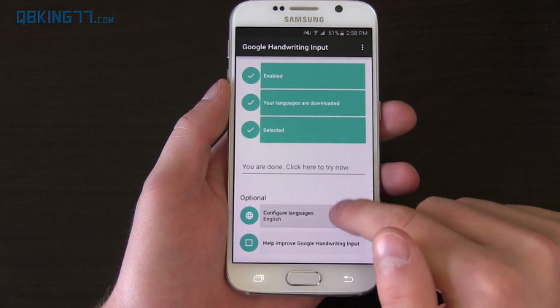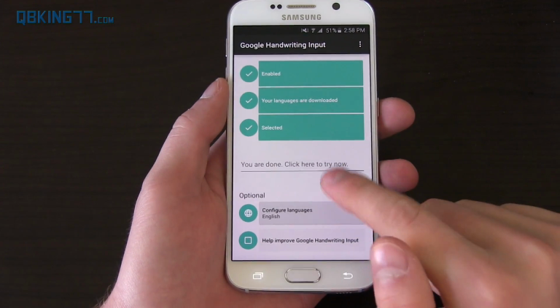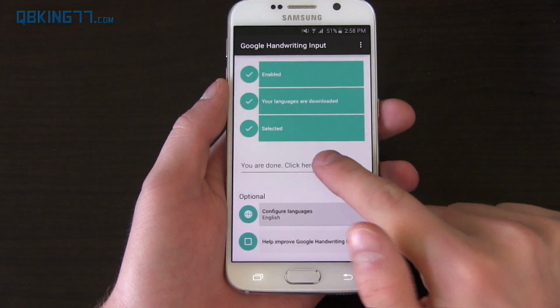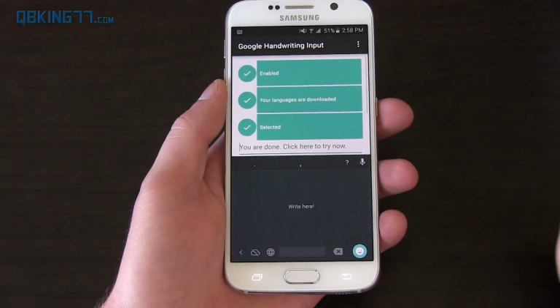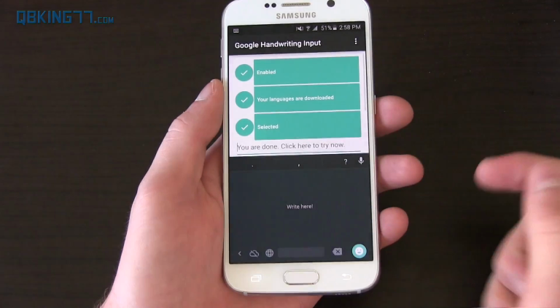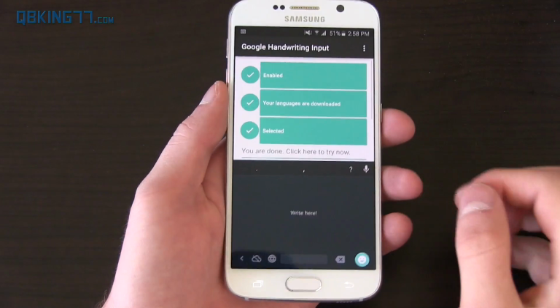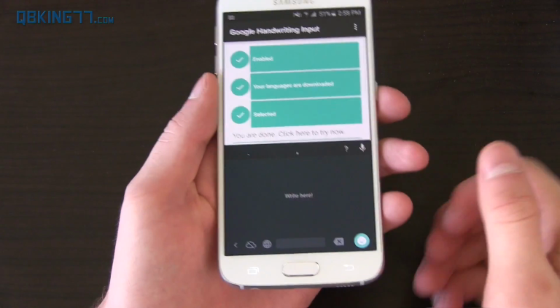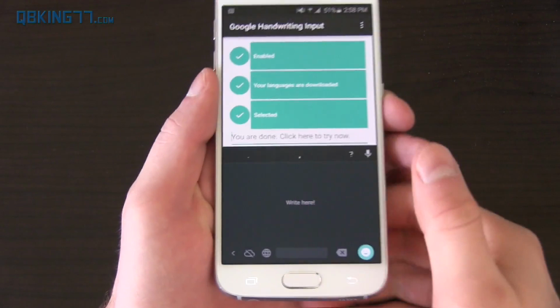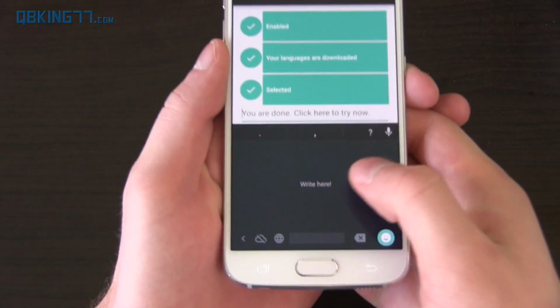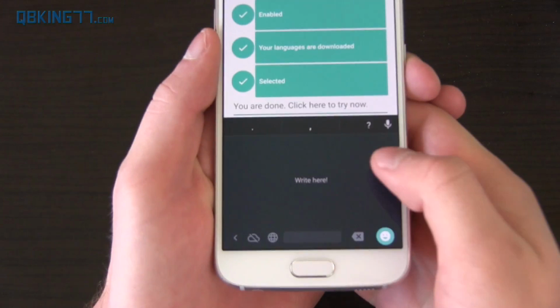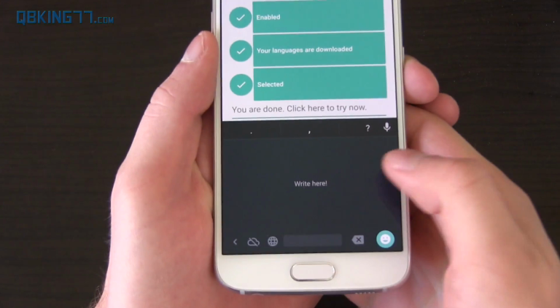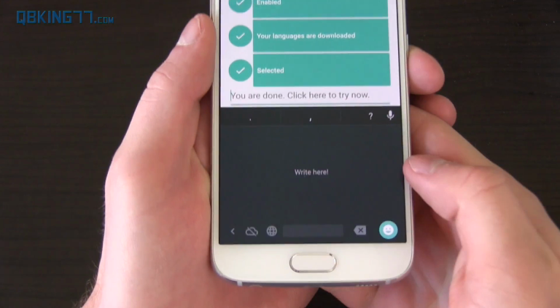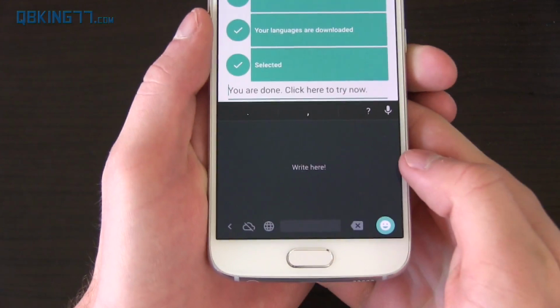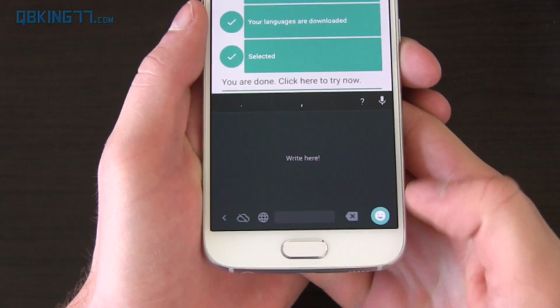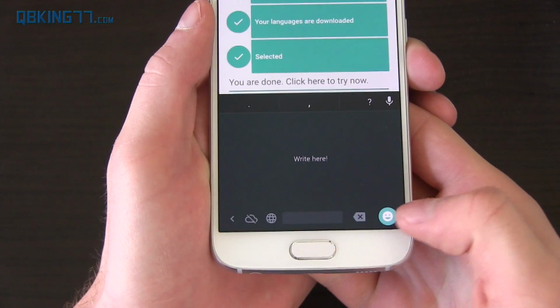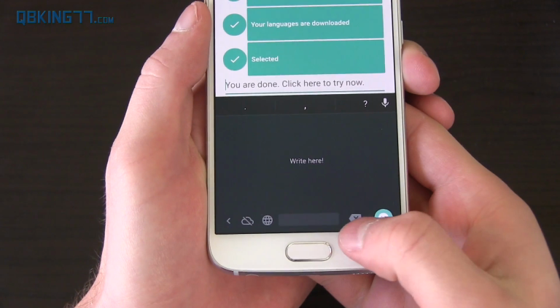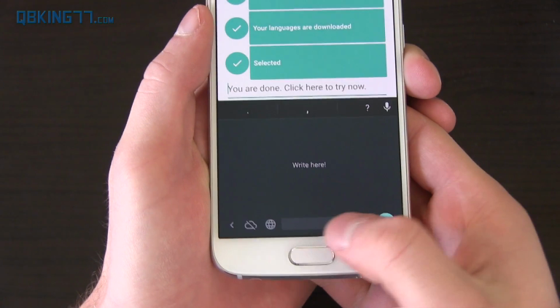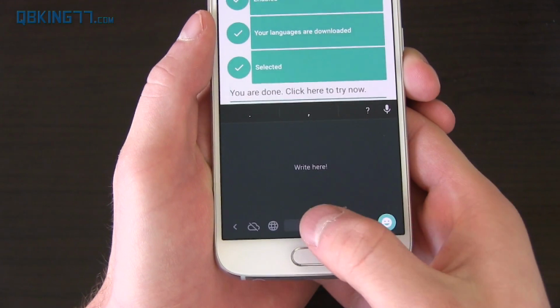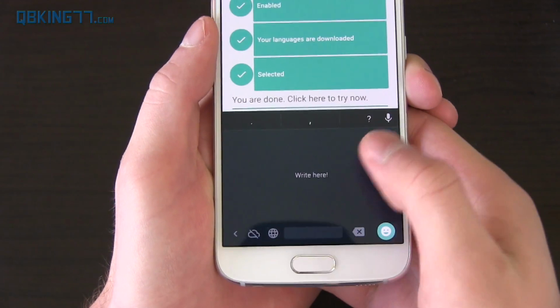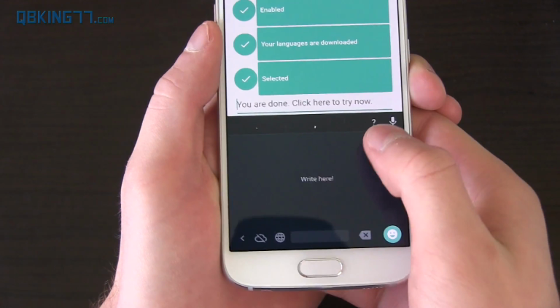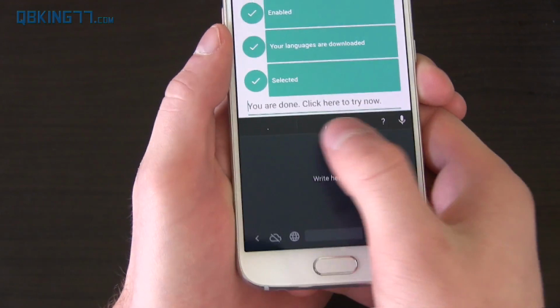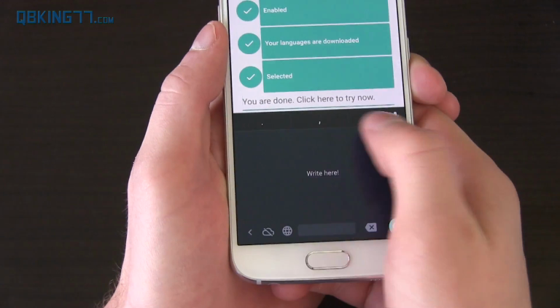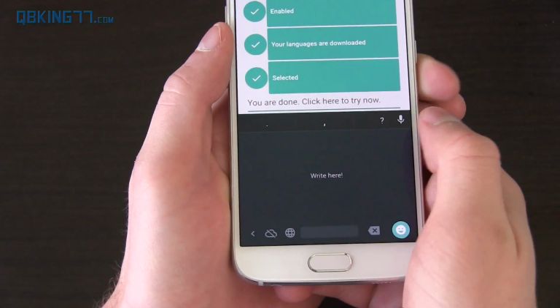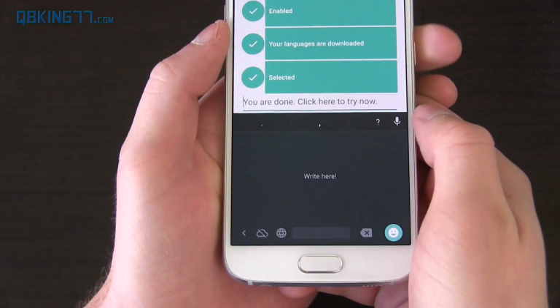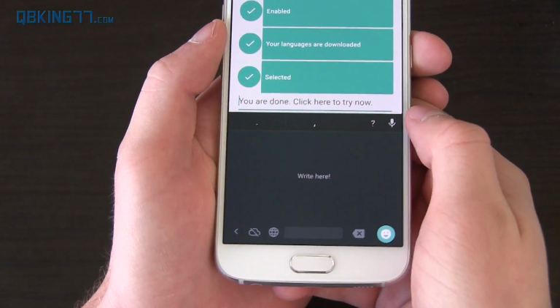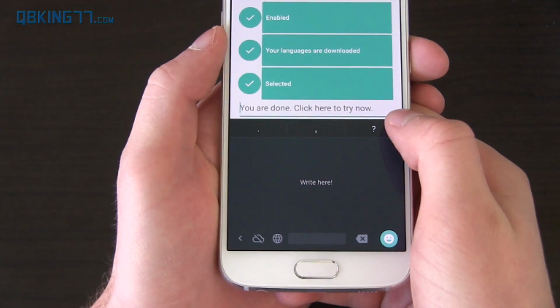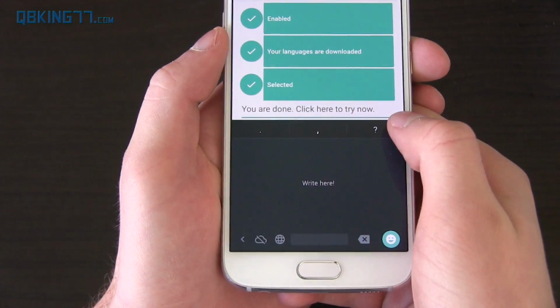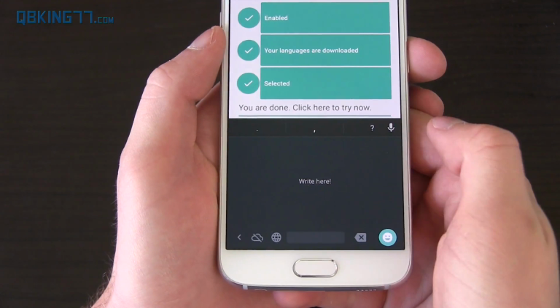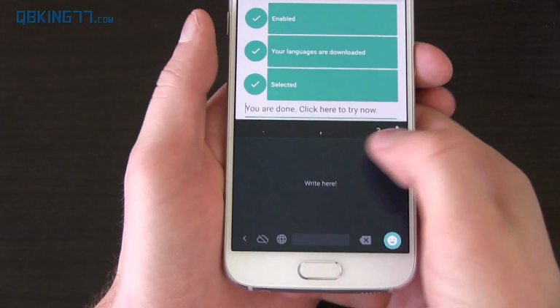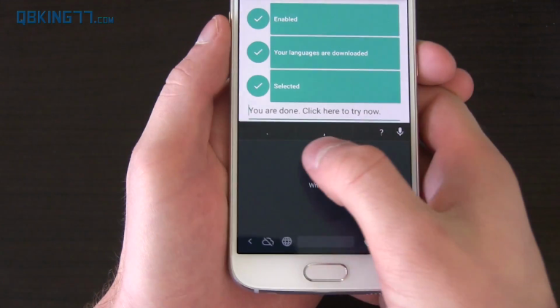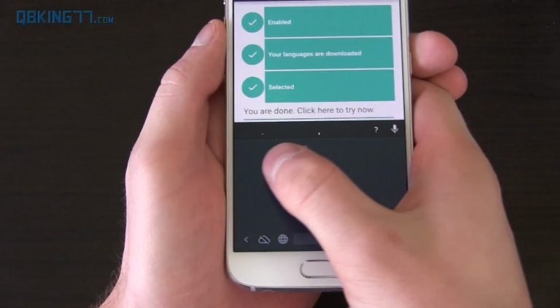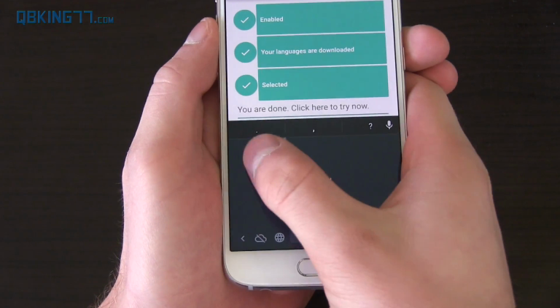Let's go ahead and test it out real quick. So you'll see right here you have a backspace, space bar, you have punctuation up there, and you have voice input still.